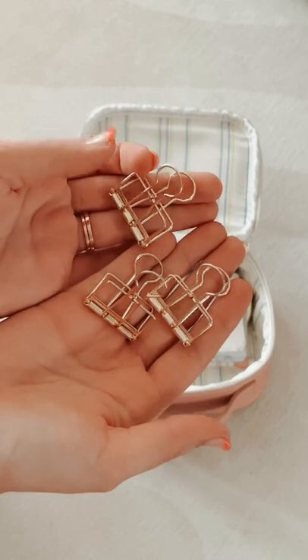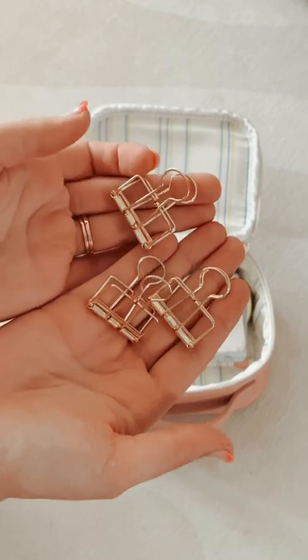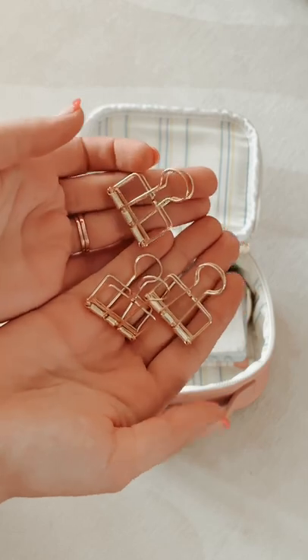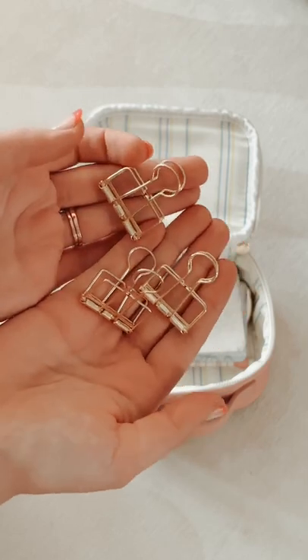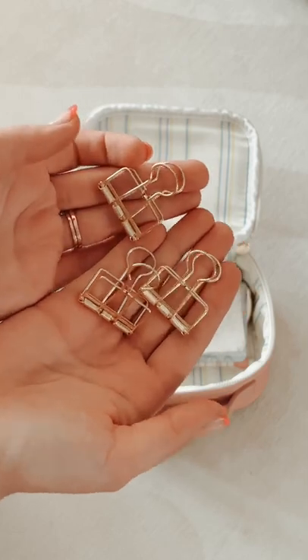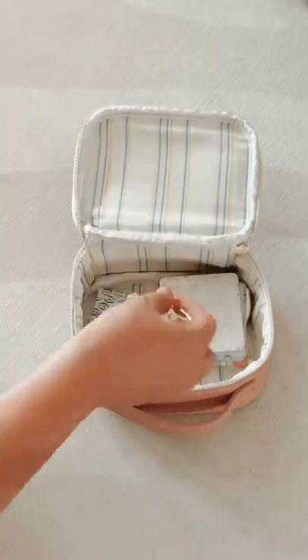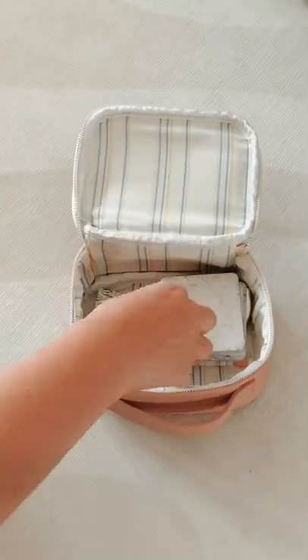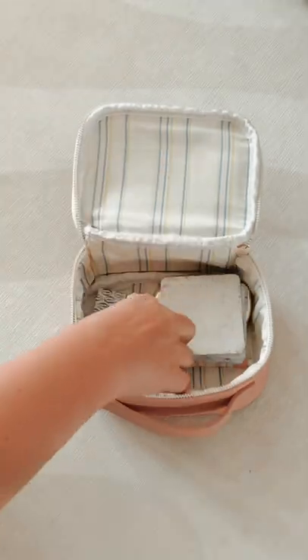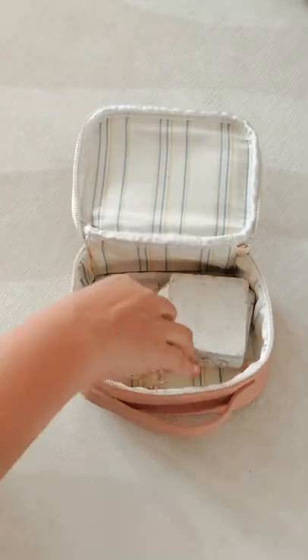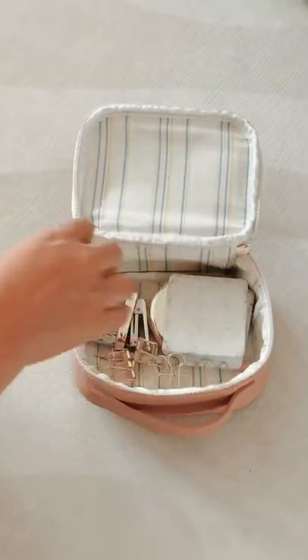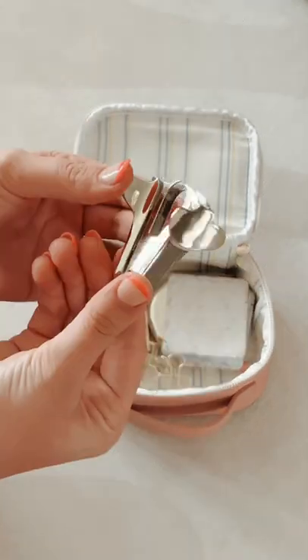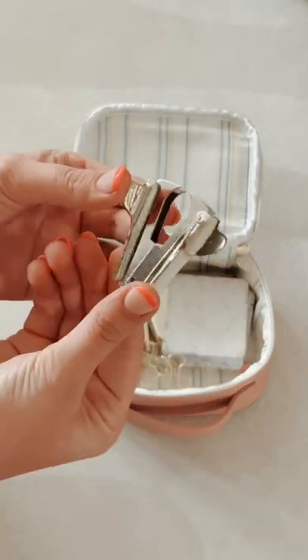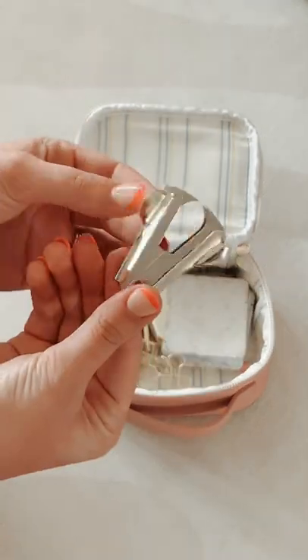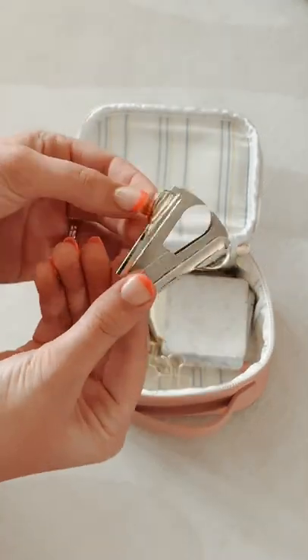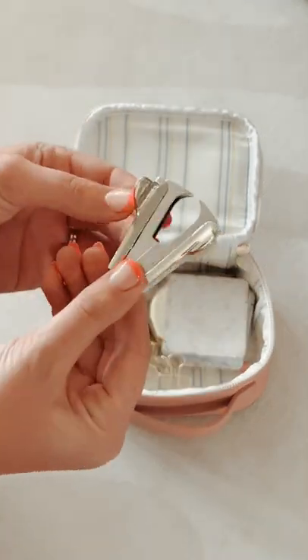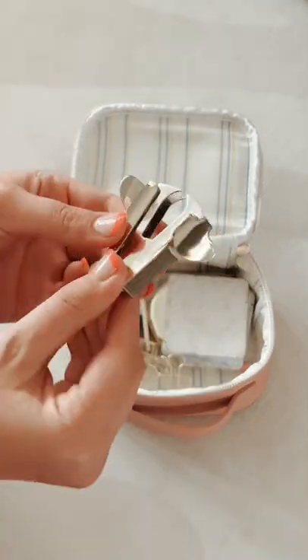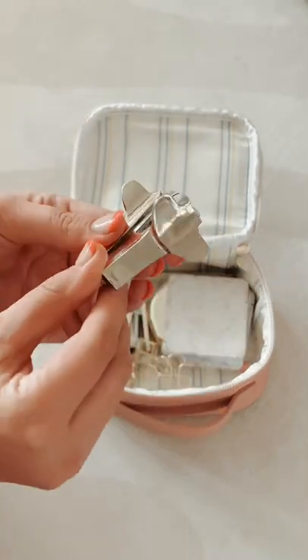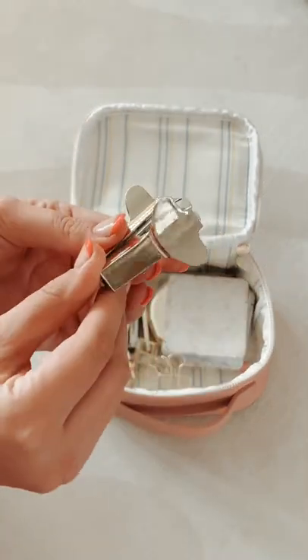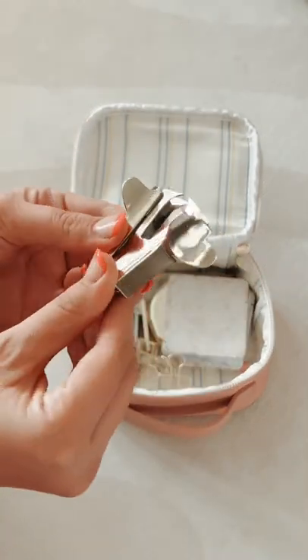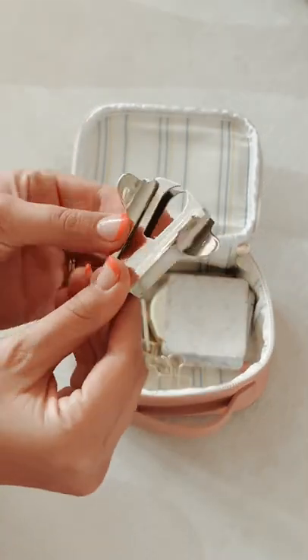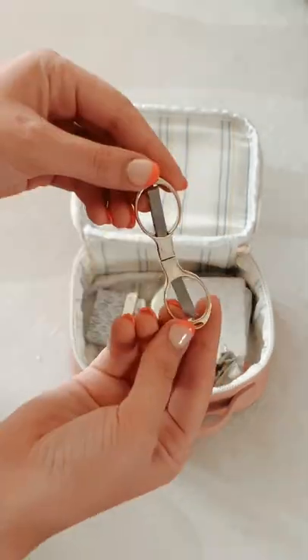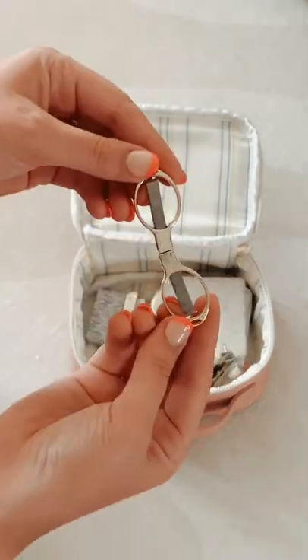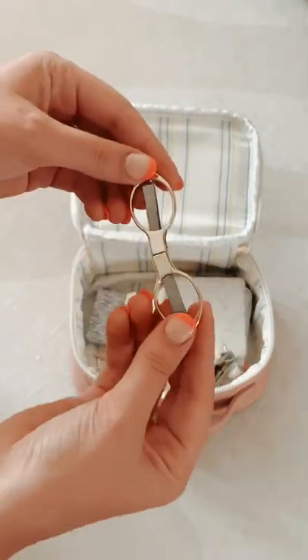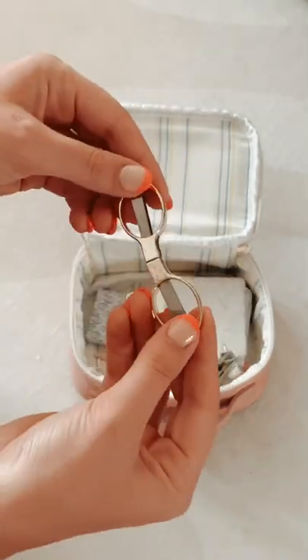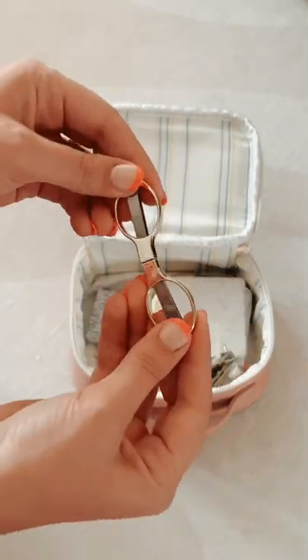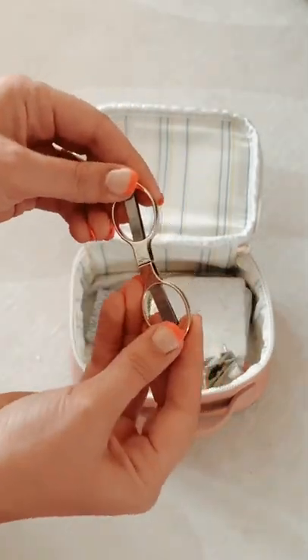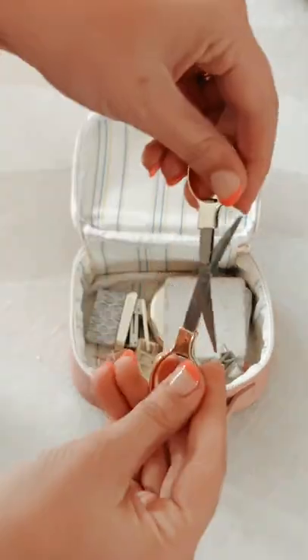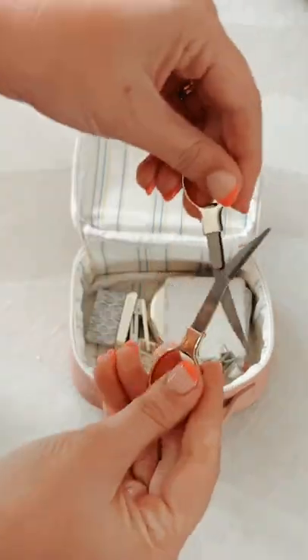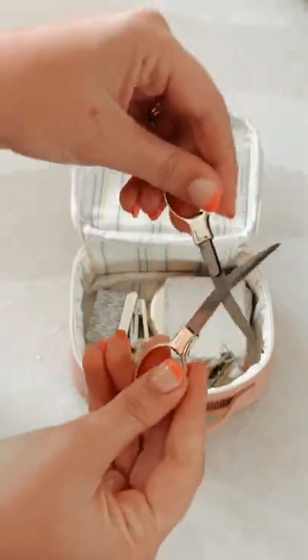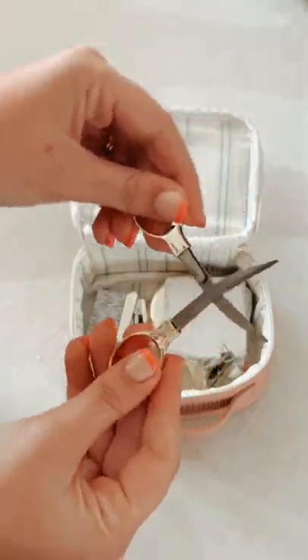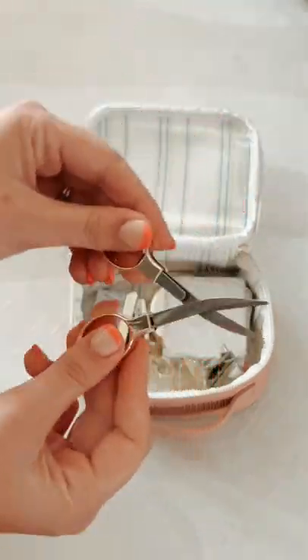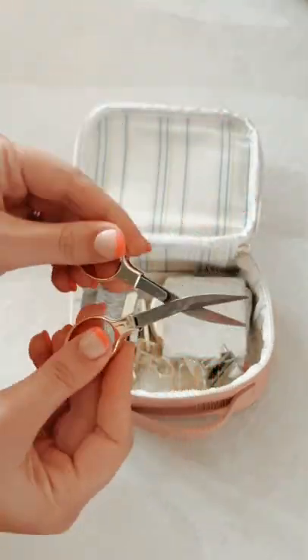It comes with everything from binder clips, pencils, post-it notes, tape, staples, a staple remover, scissors, and more.